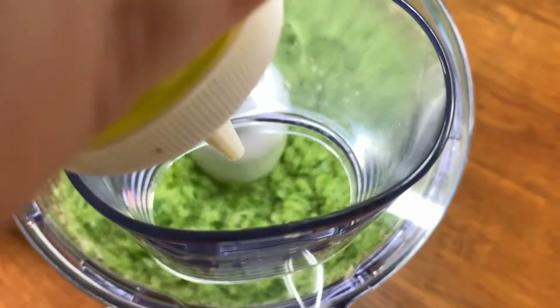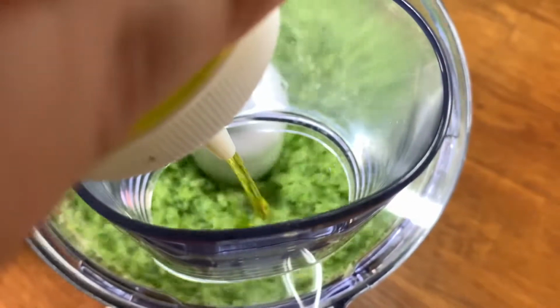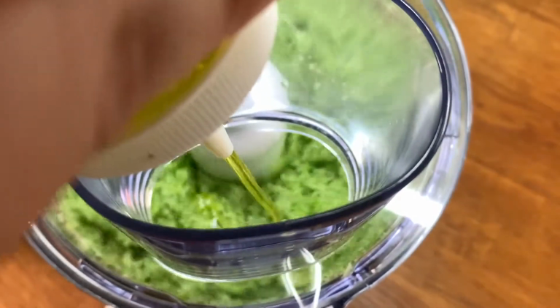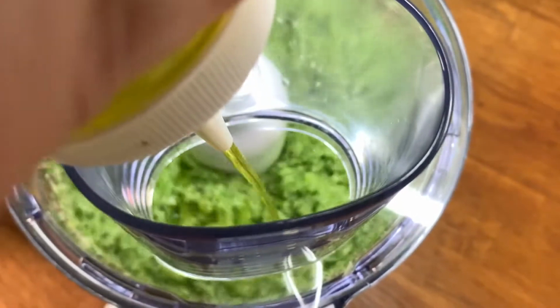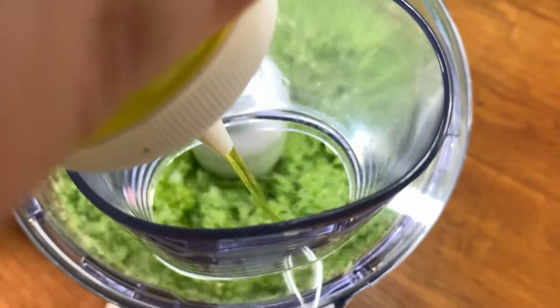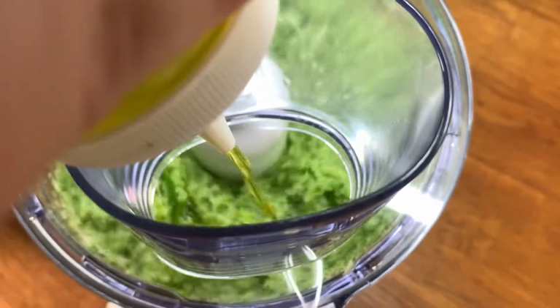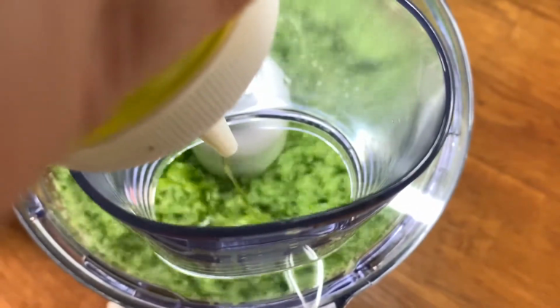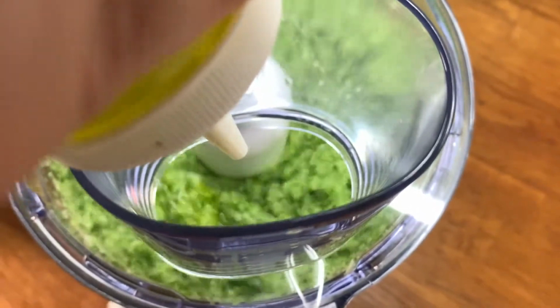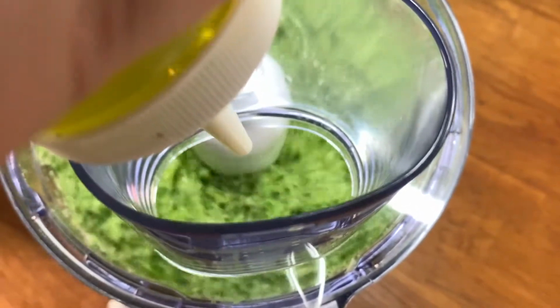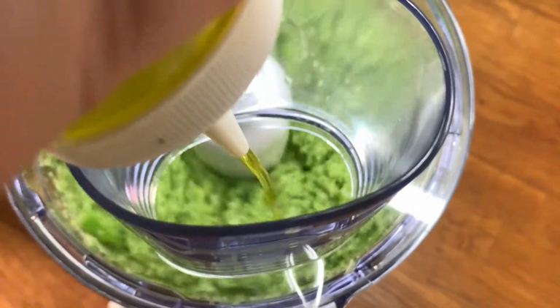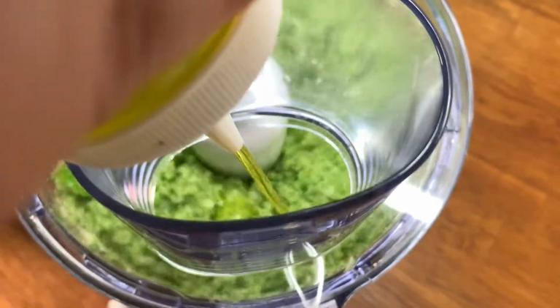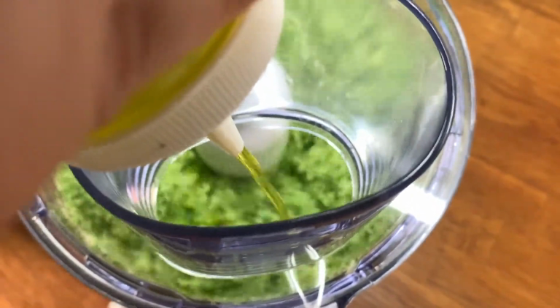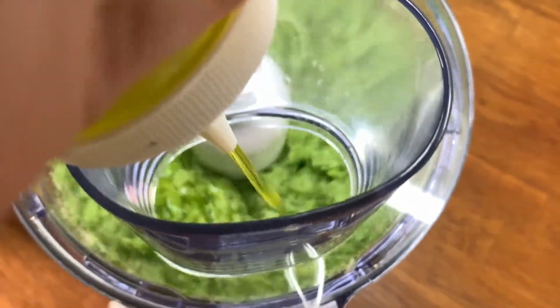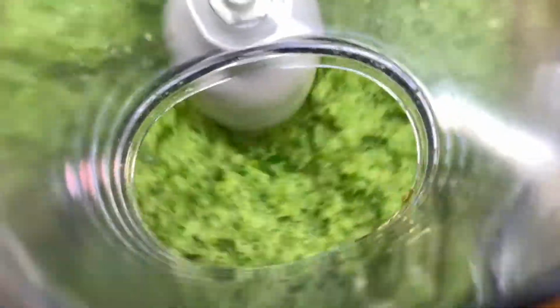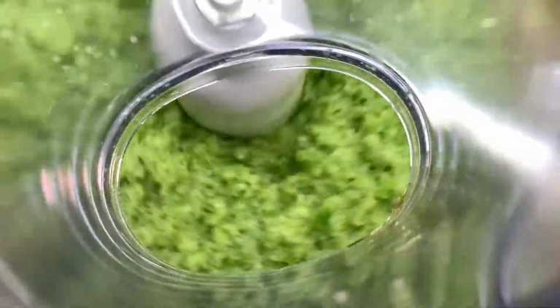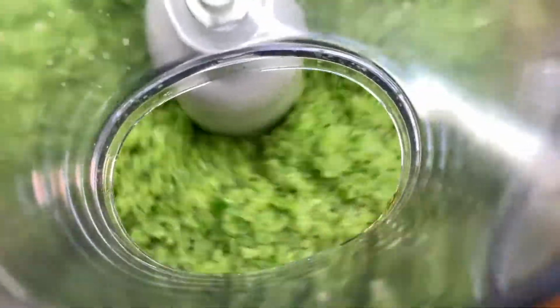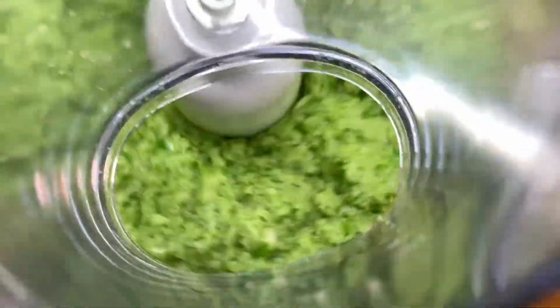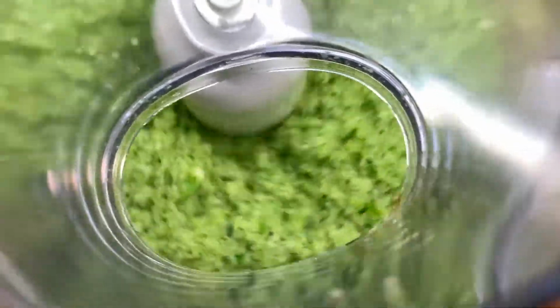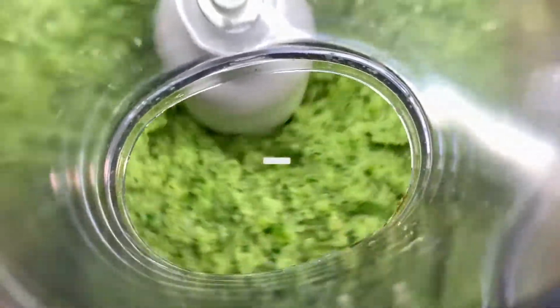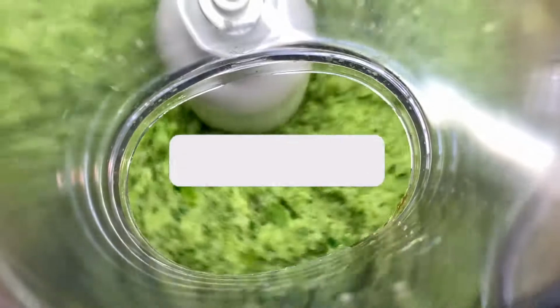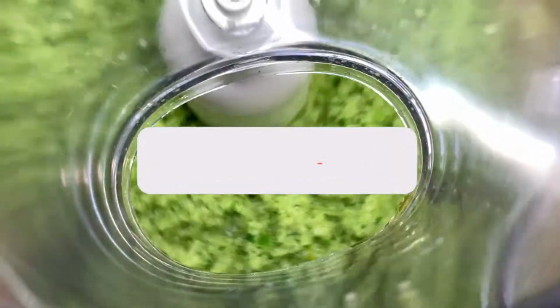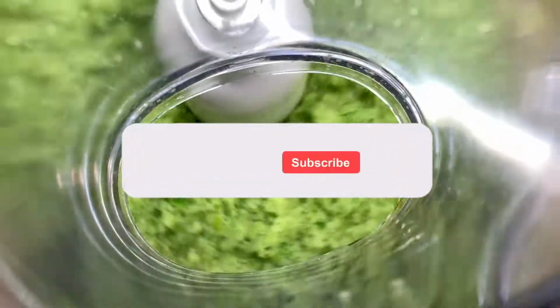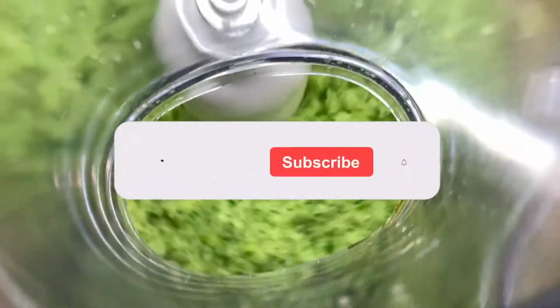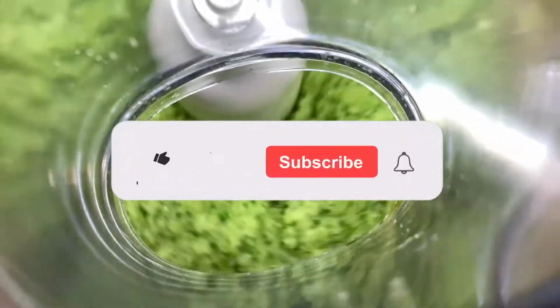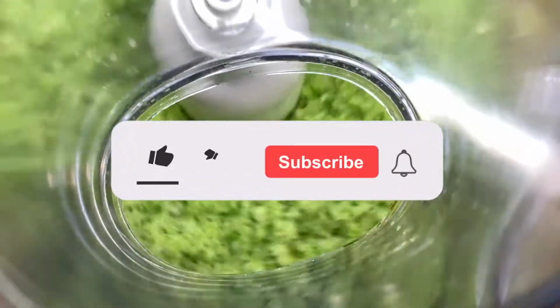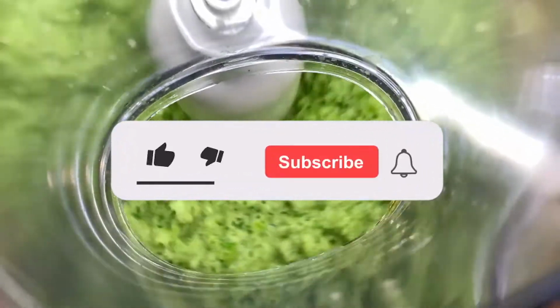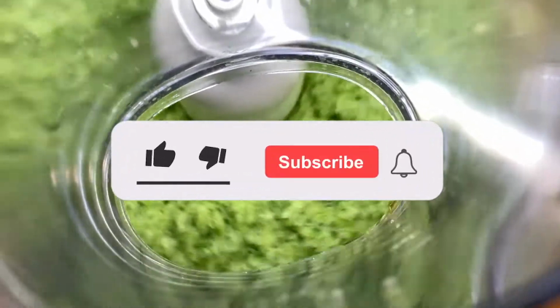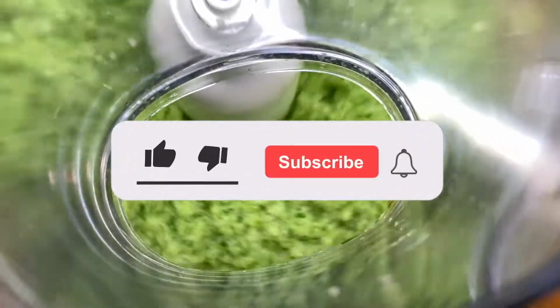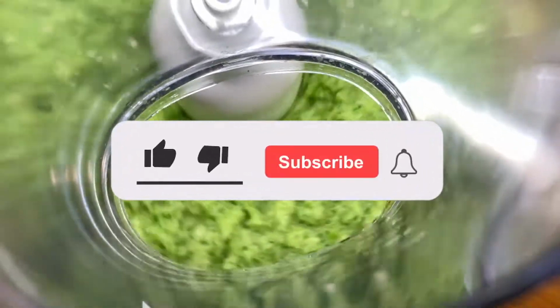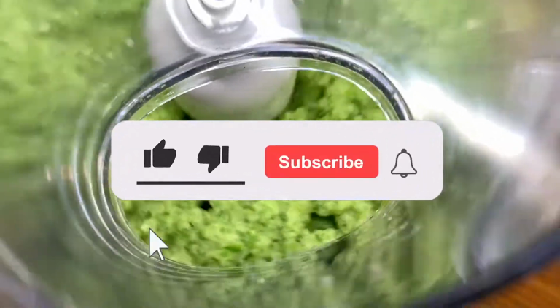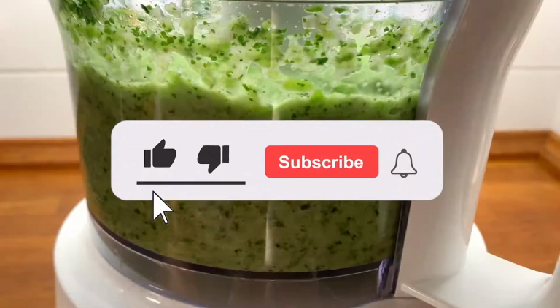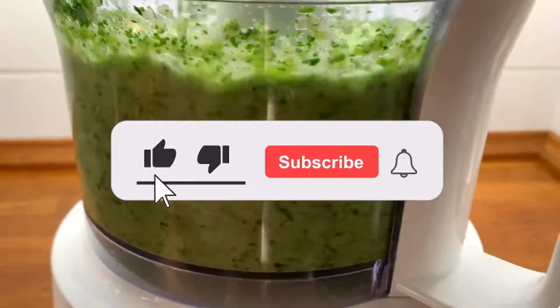And blend. I like it a bit chunky, but the texture can be altered depending on your preference.